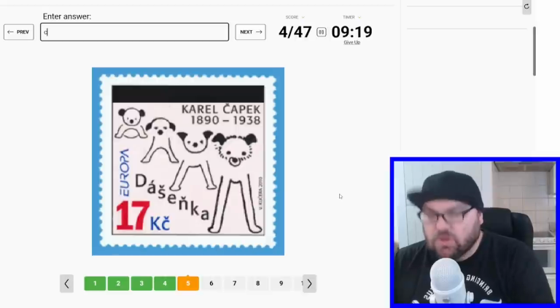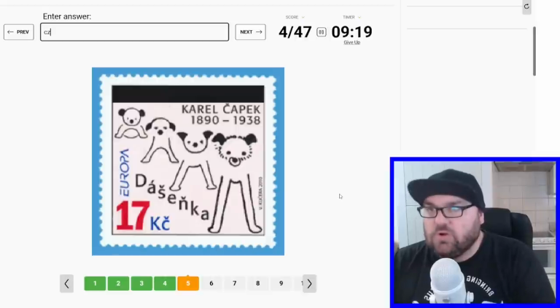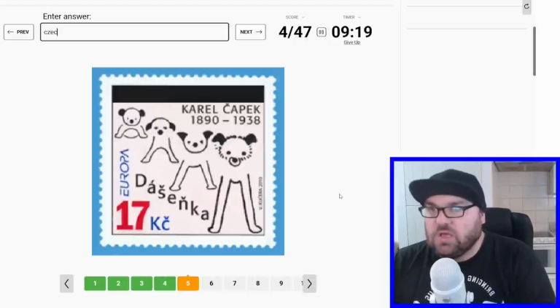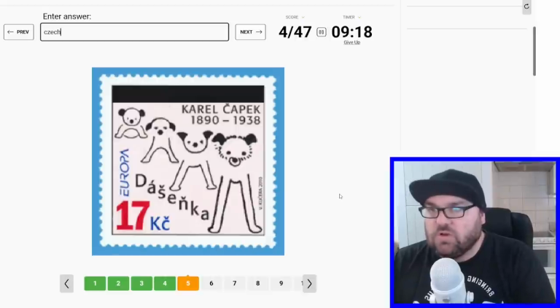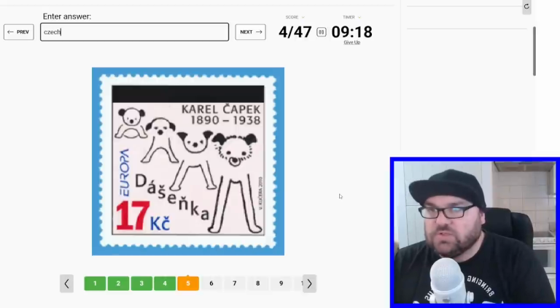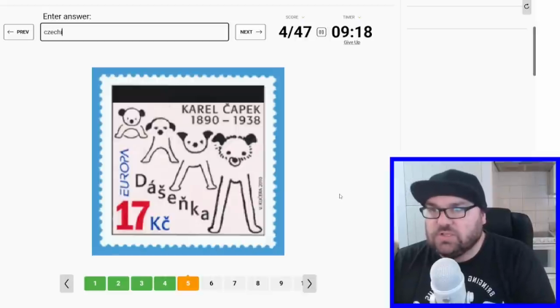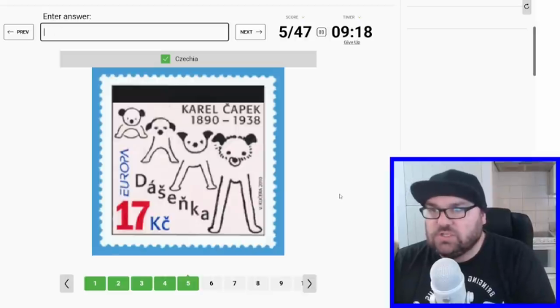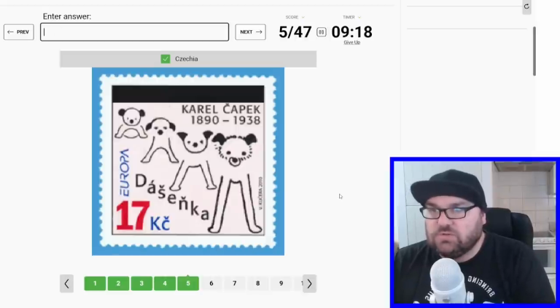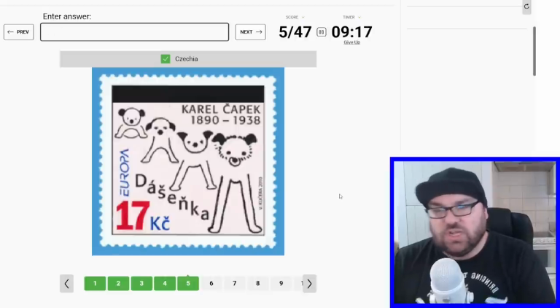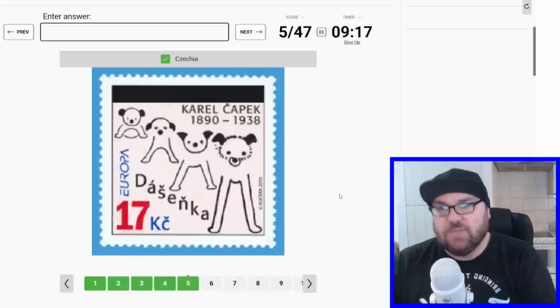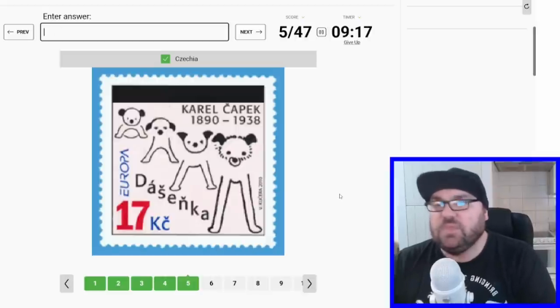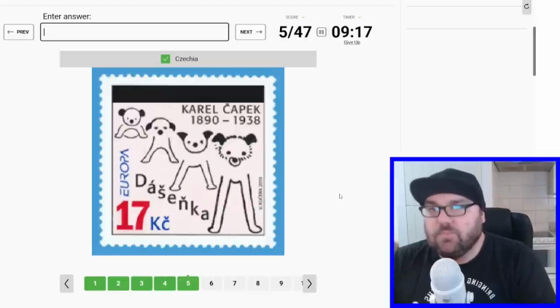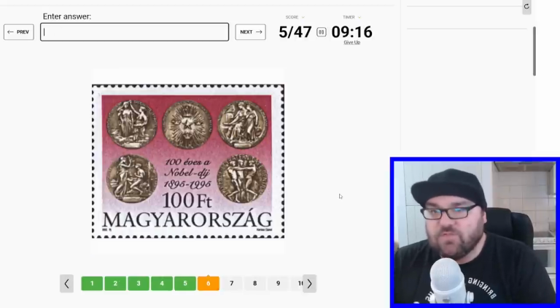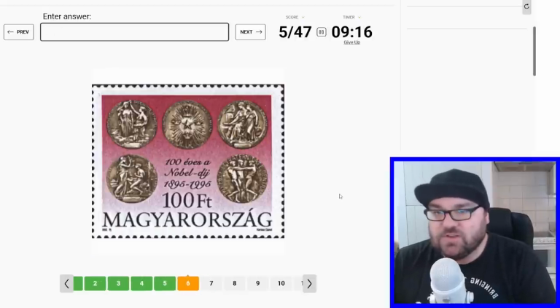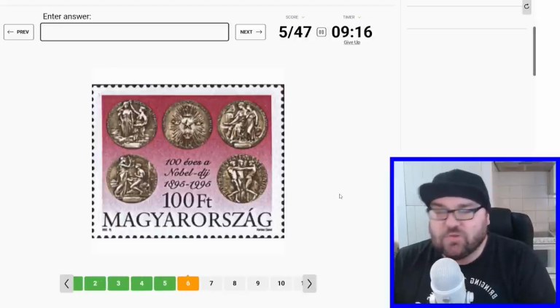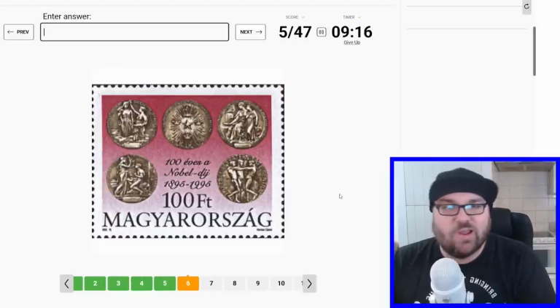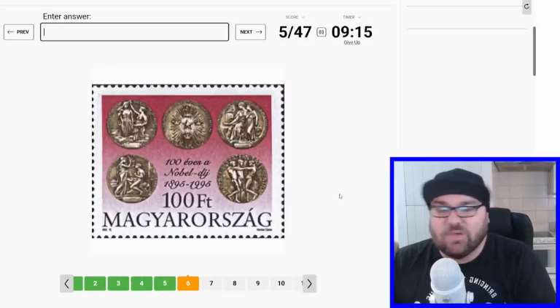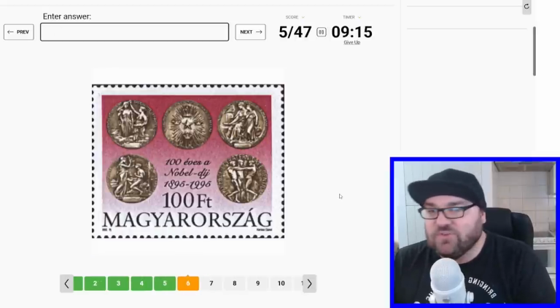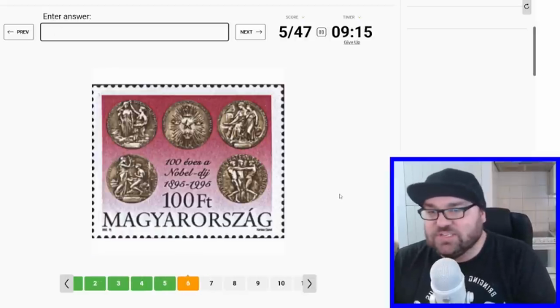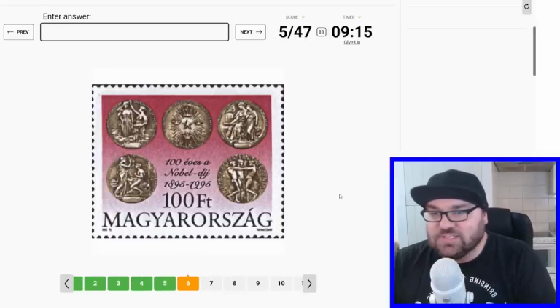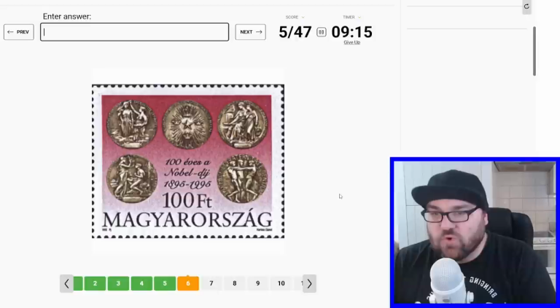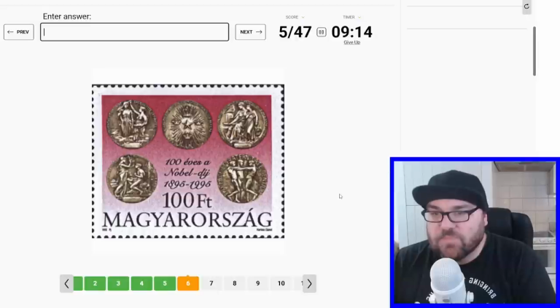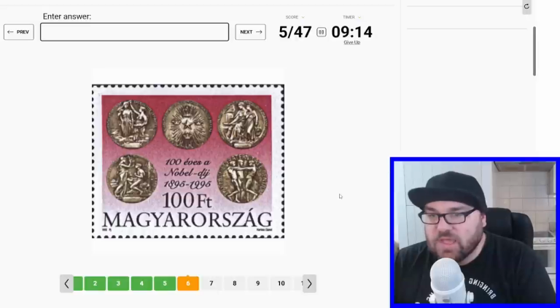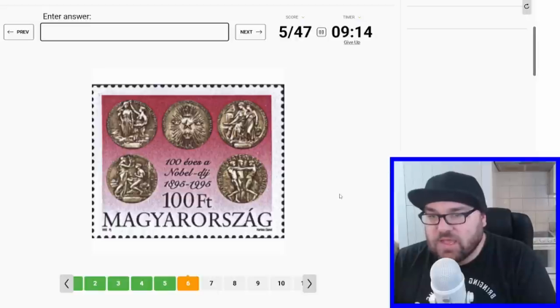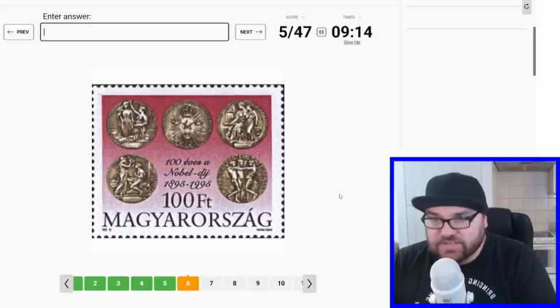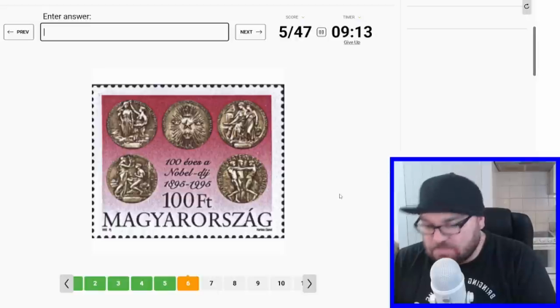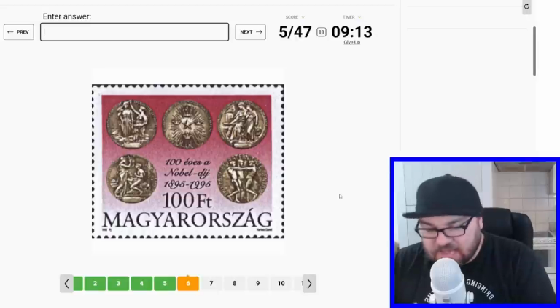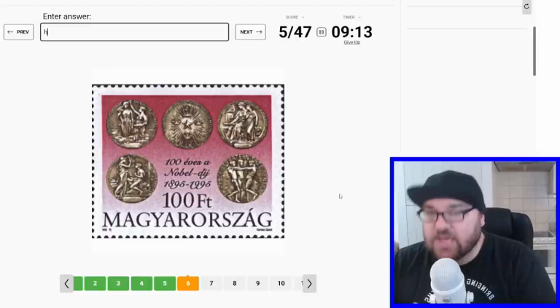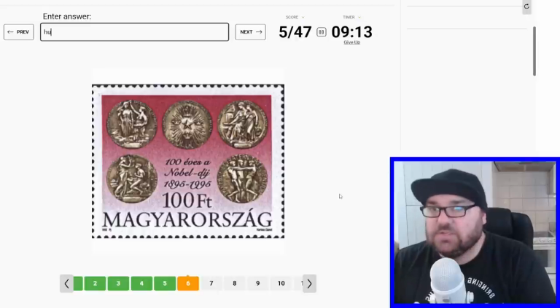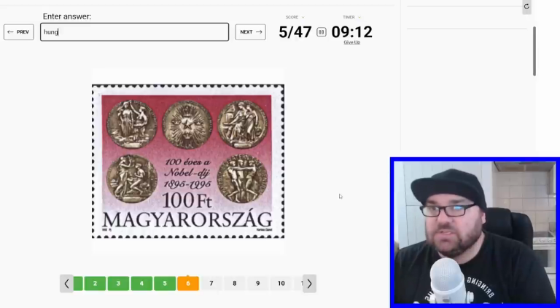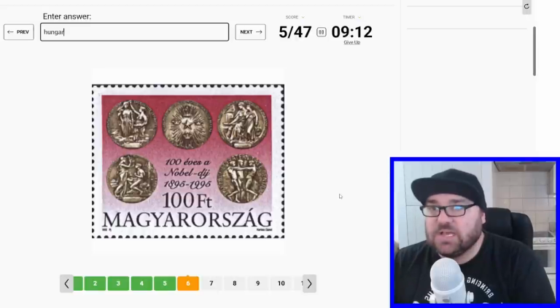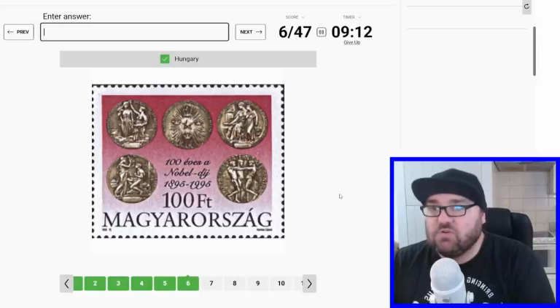Oh wait, it's got 'Koruna' here, right? So that's Czechia. Perfect, although I like my first instinct more. And this is 'Magyar', so this is Hungary.